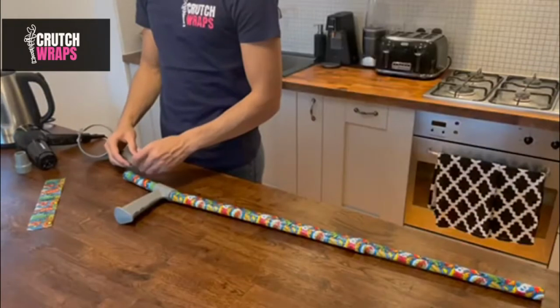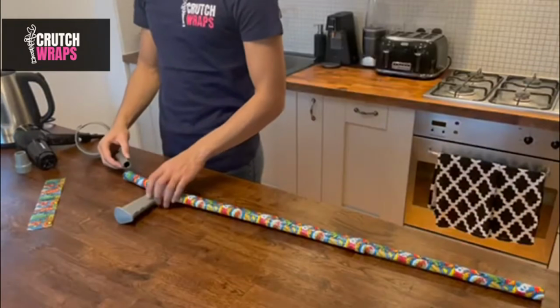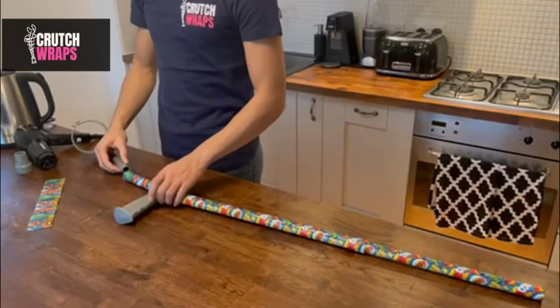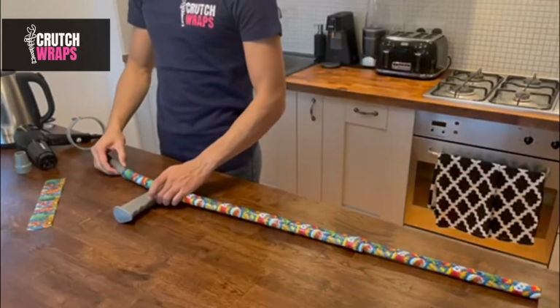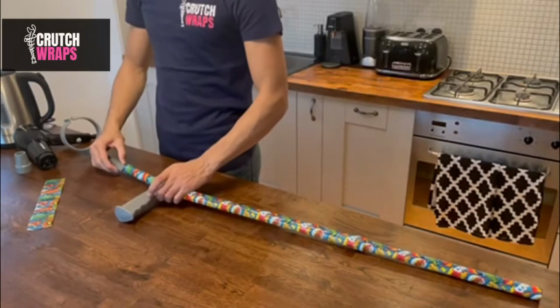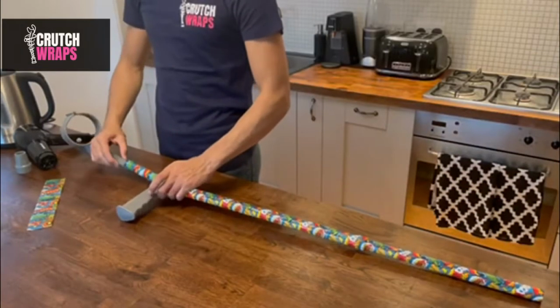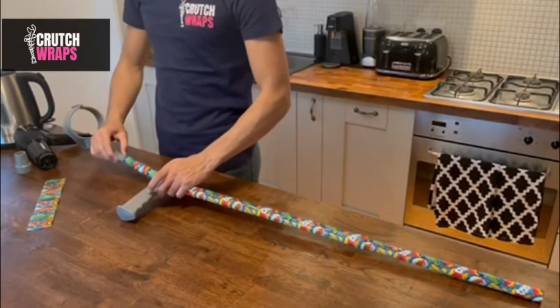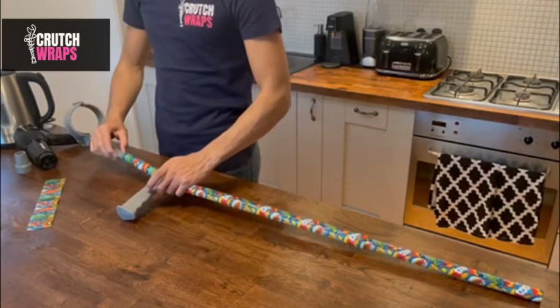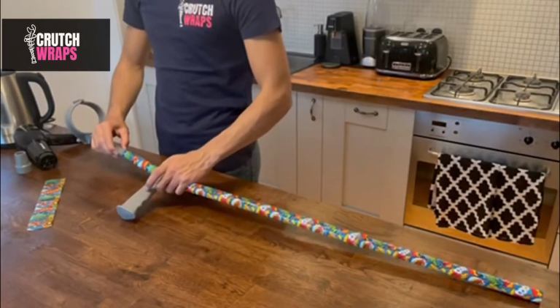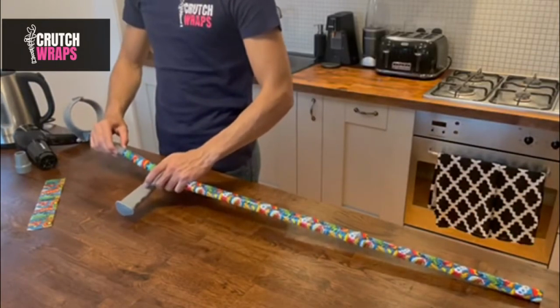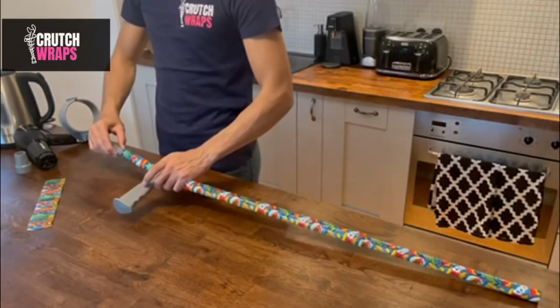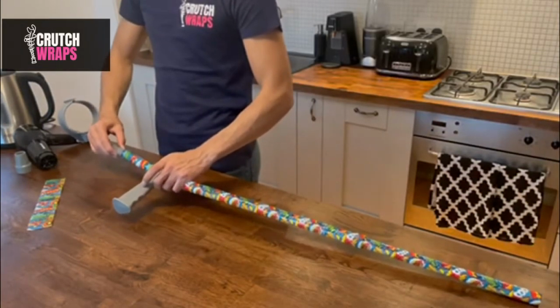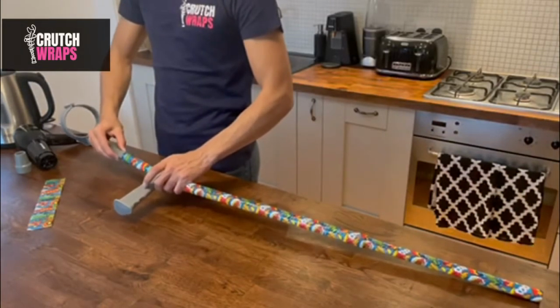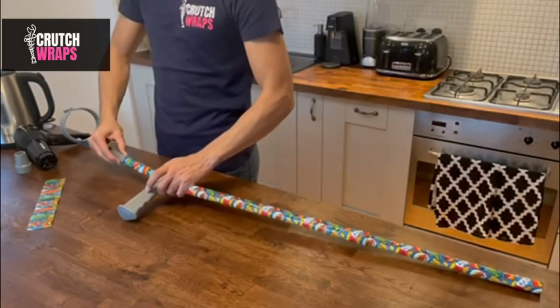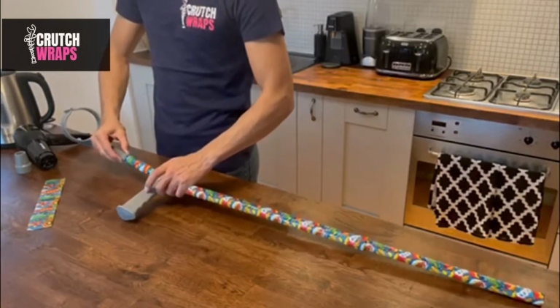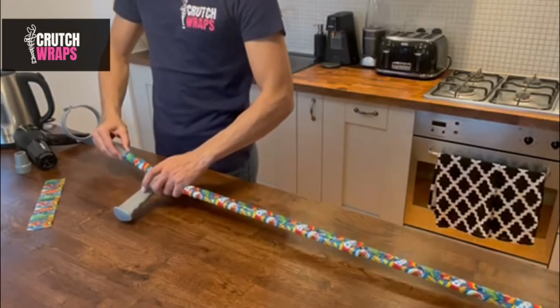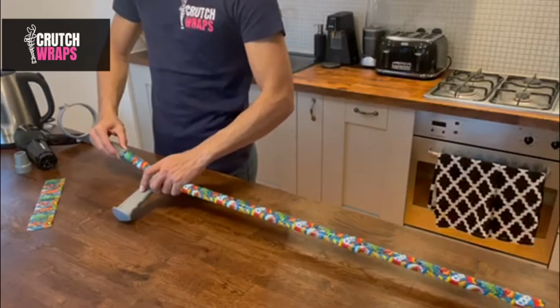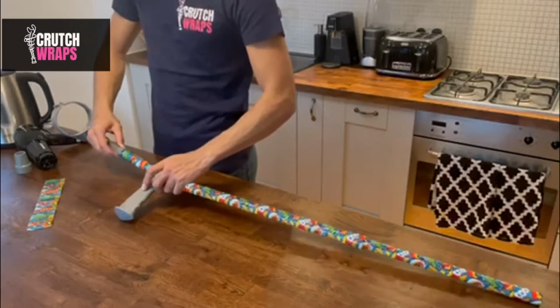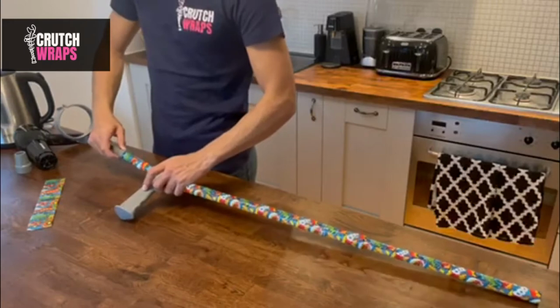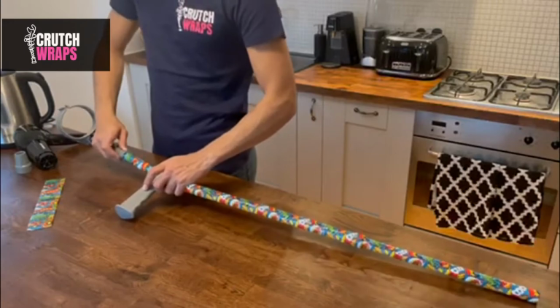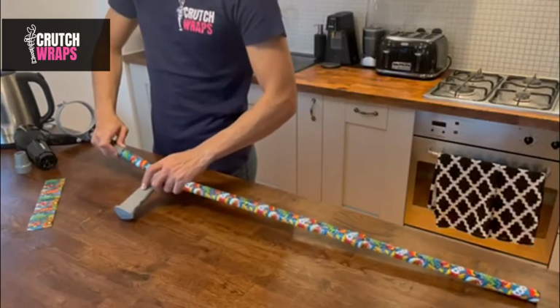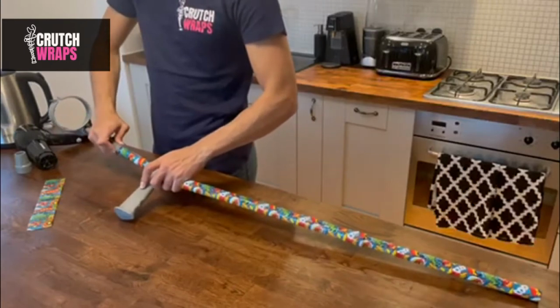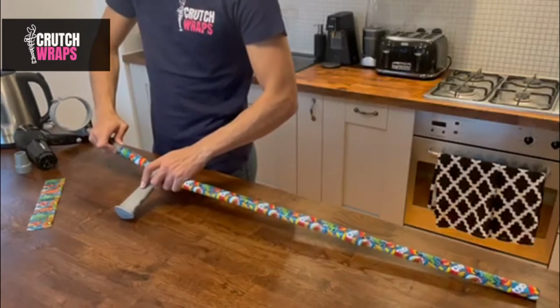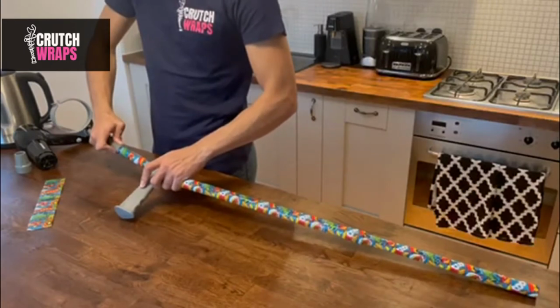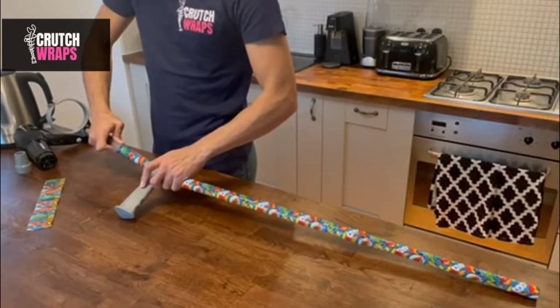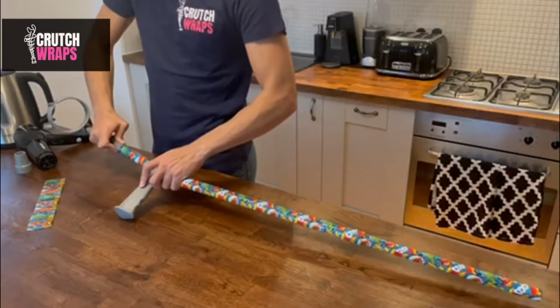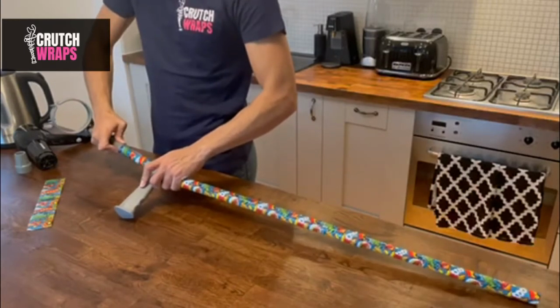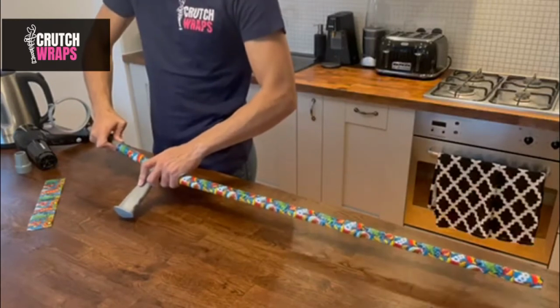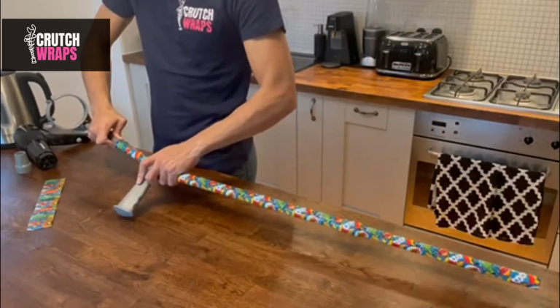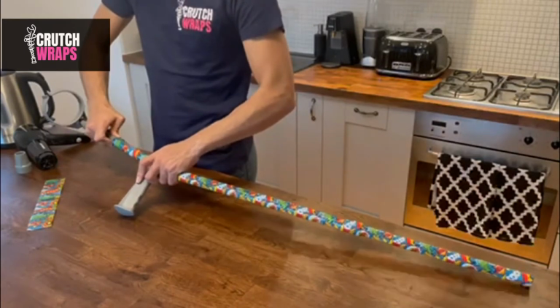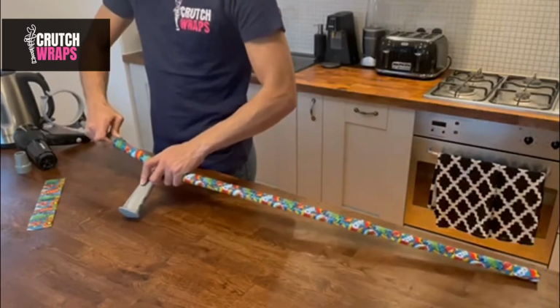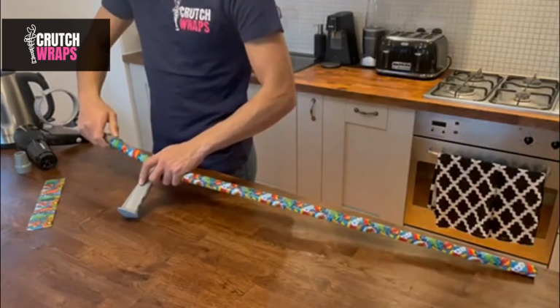Reattach the armrest and measure how much of the wrap you will need to complete the lower part of the armrest.